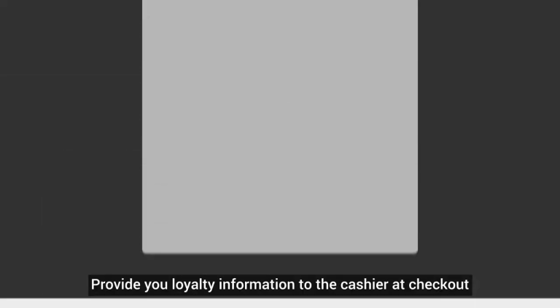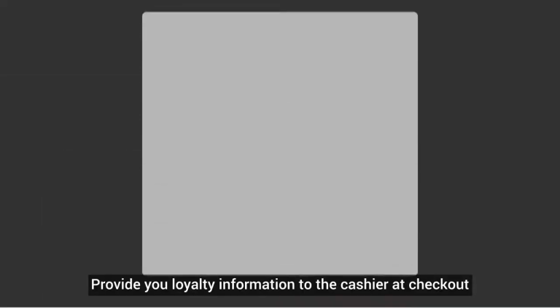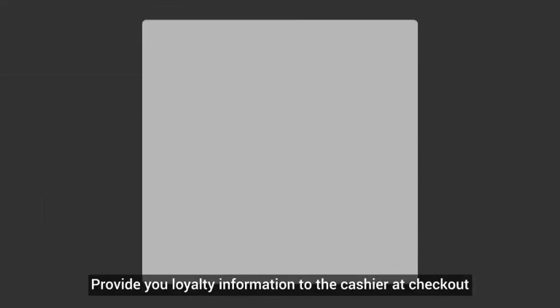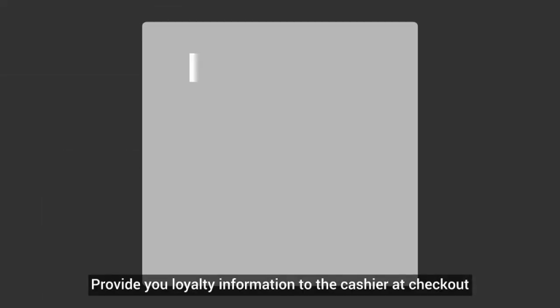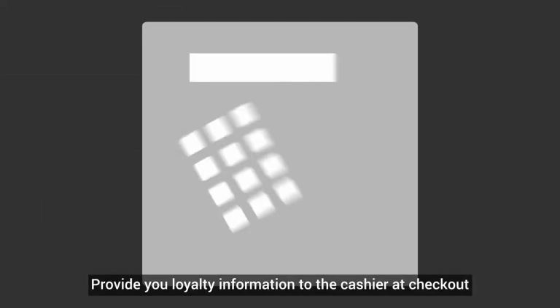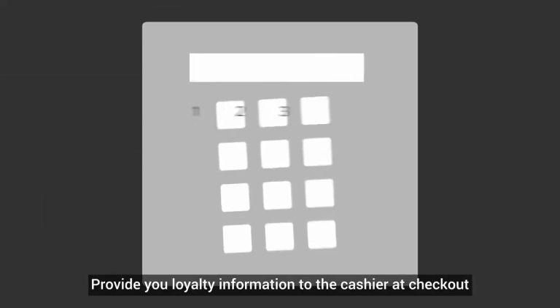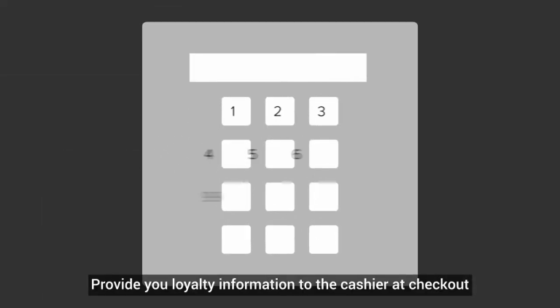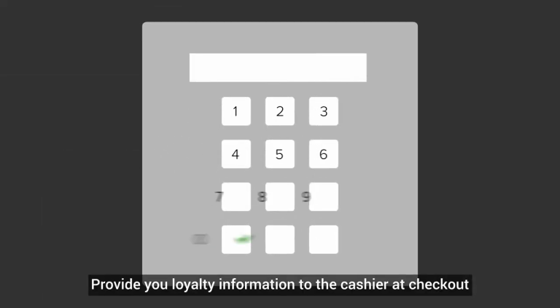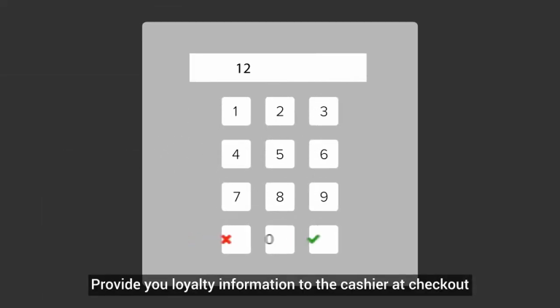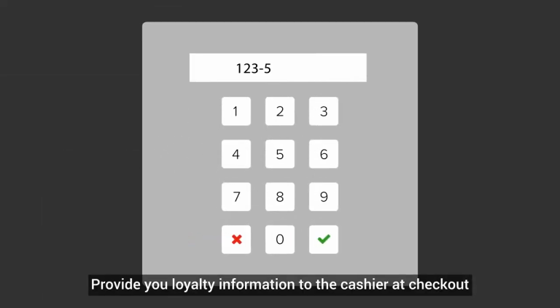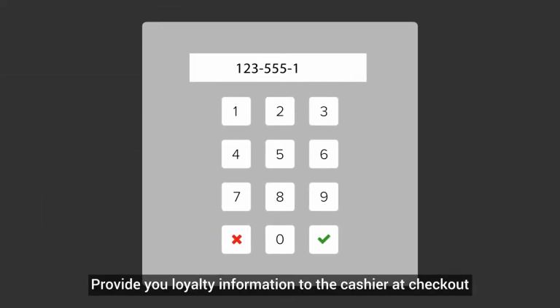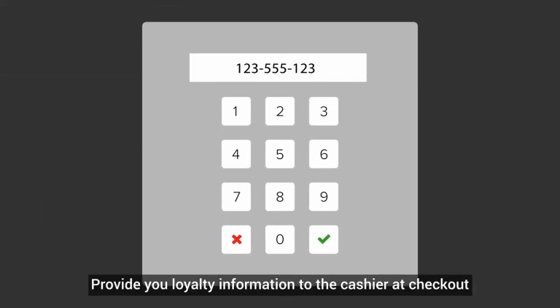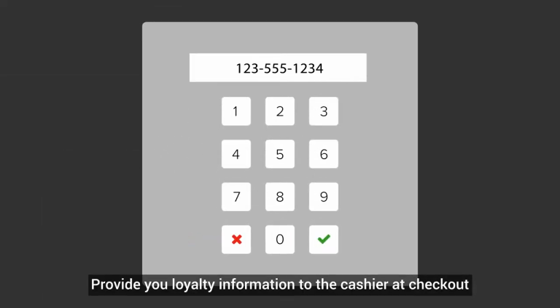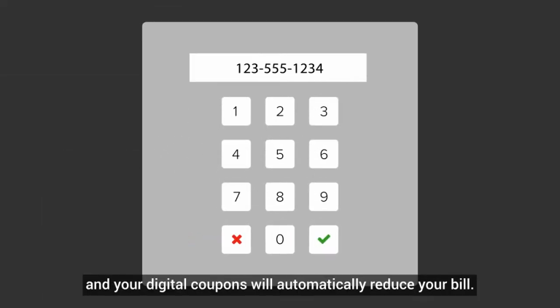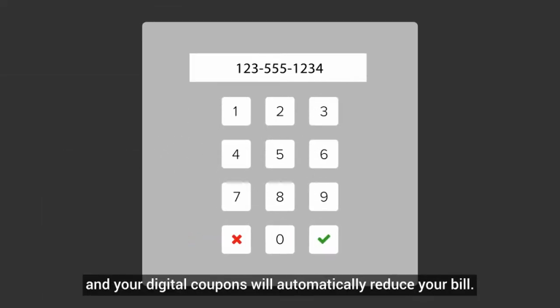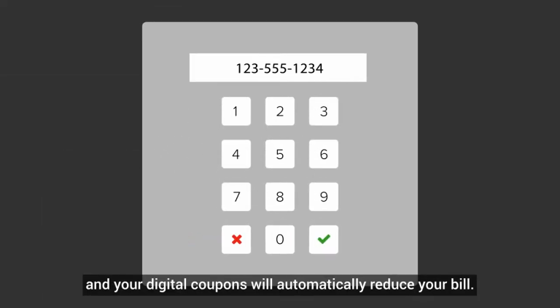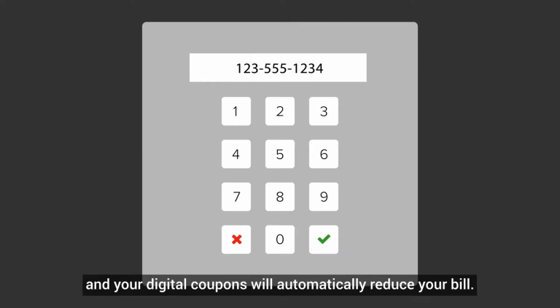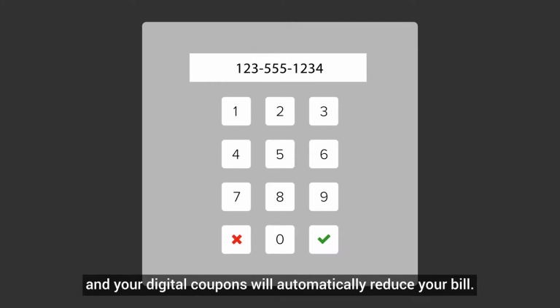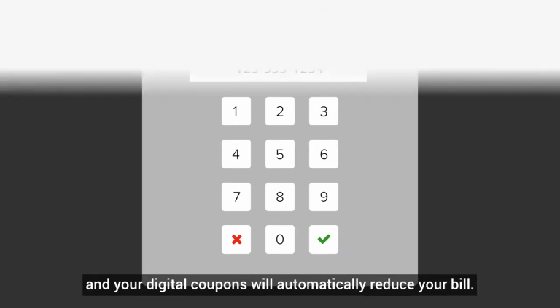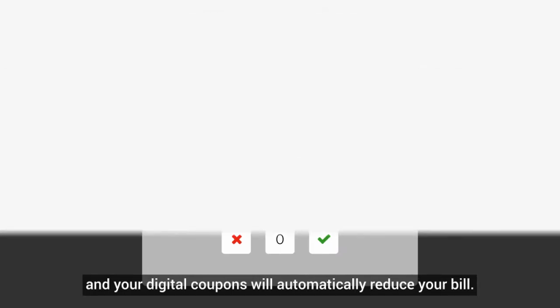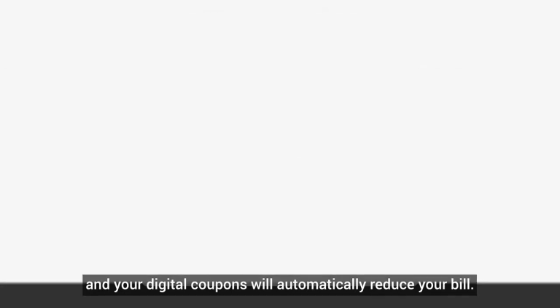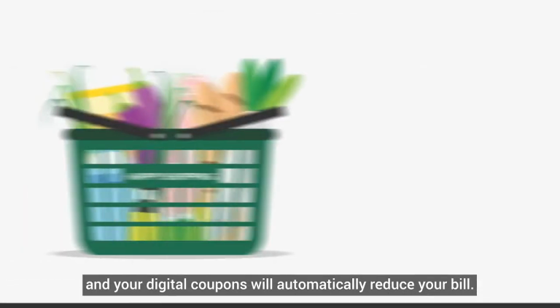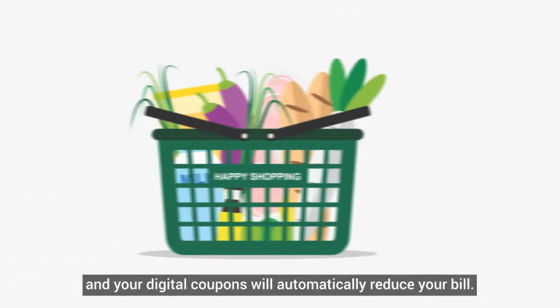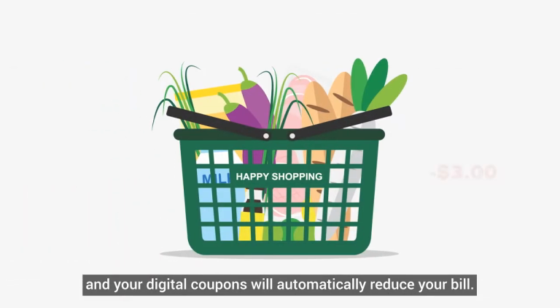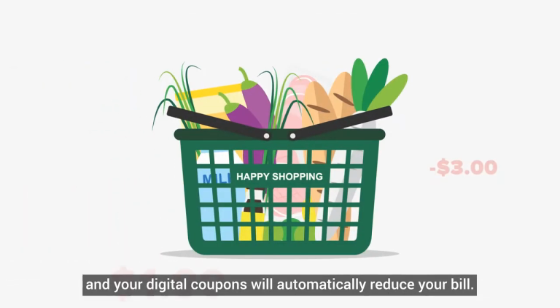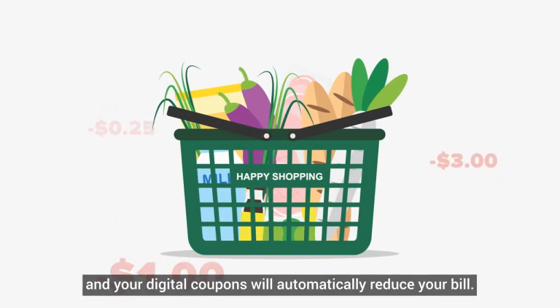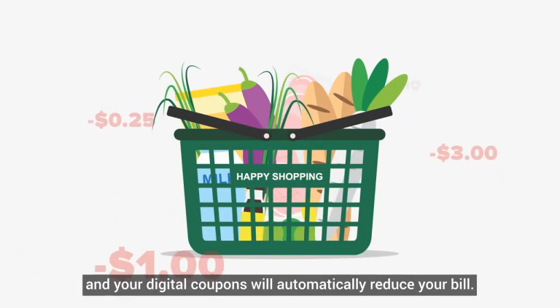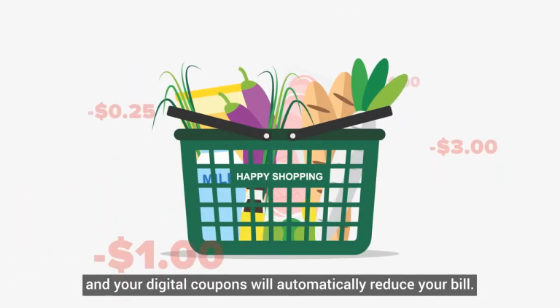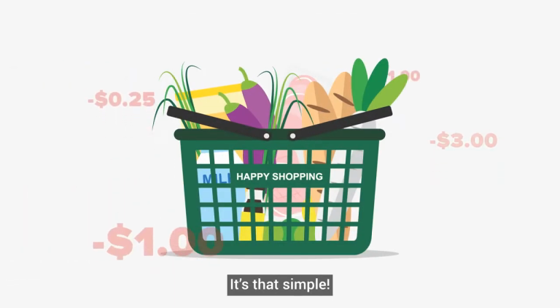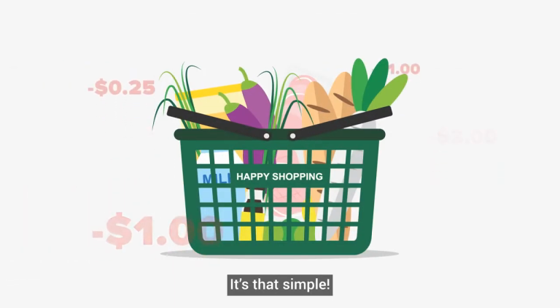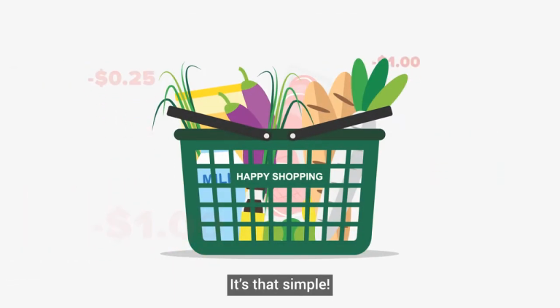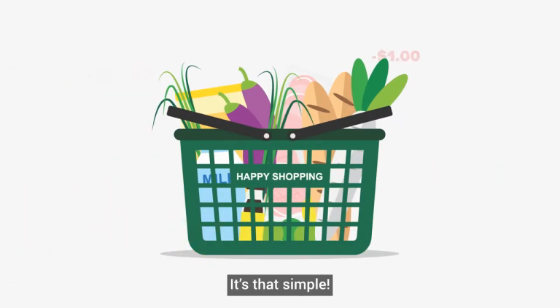Provide your loyalty information to the cashier at checkout, and your digital coupons will automatically reduce your bill. It's that simple.